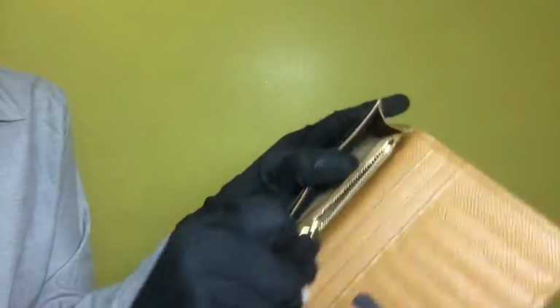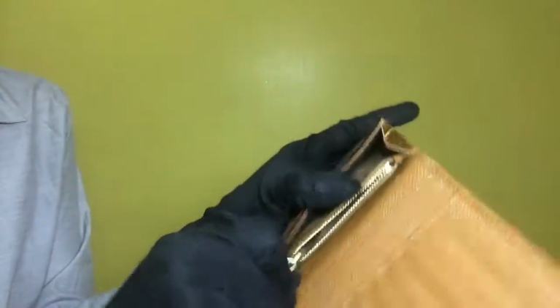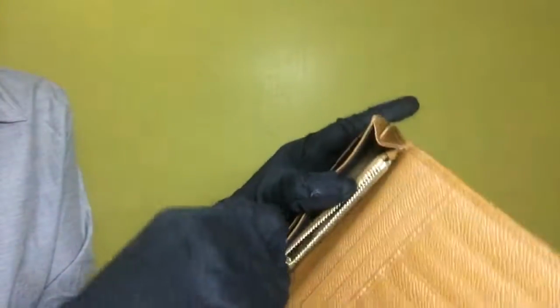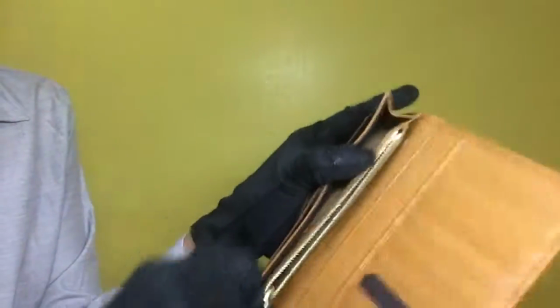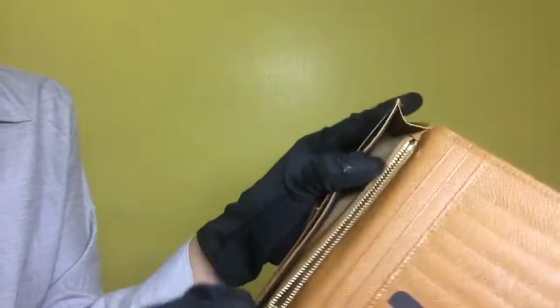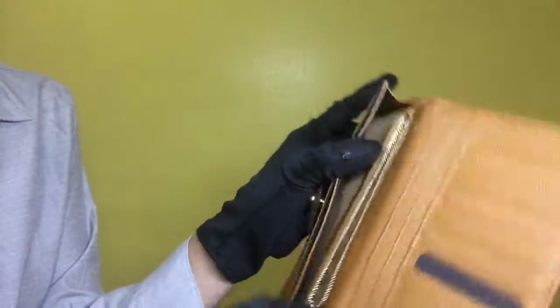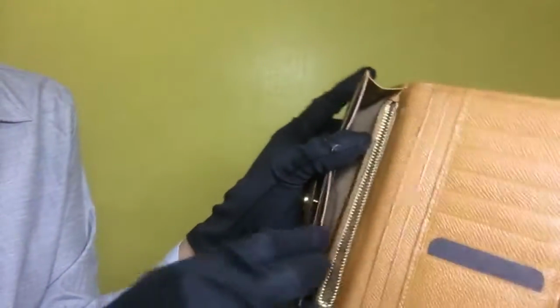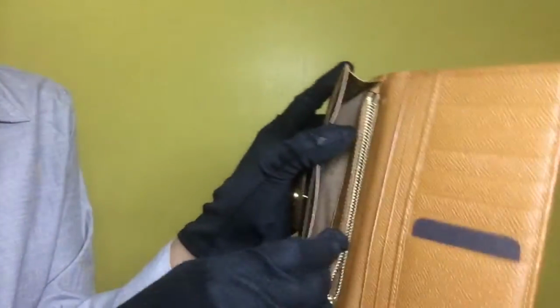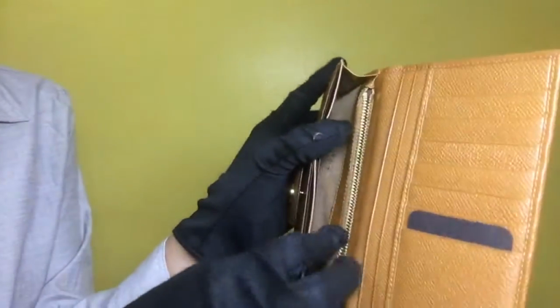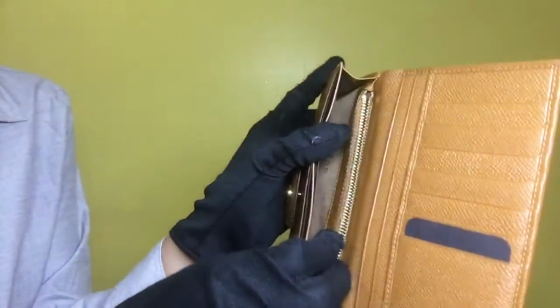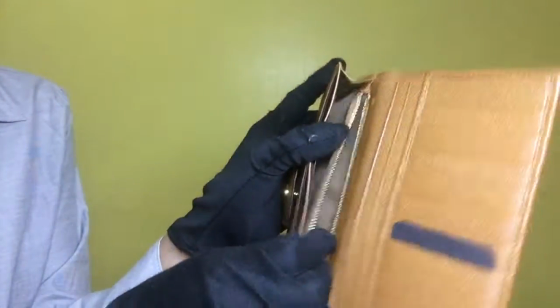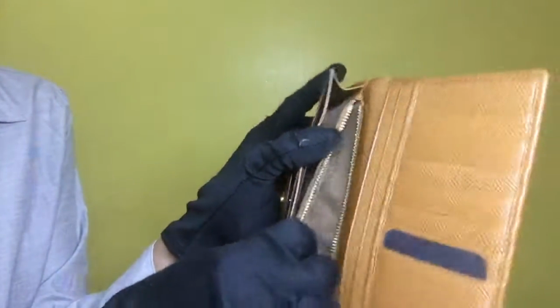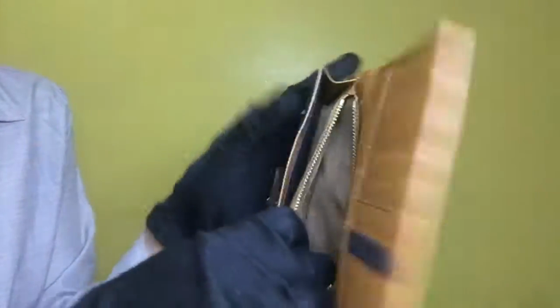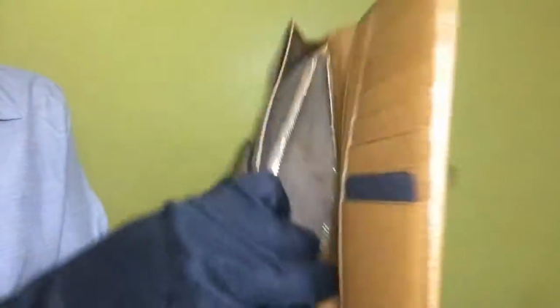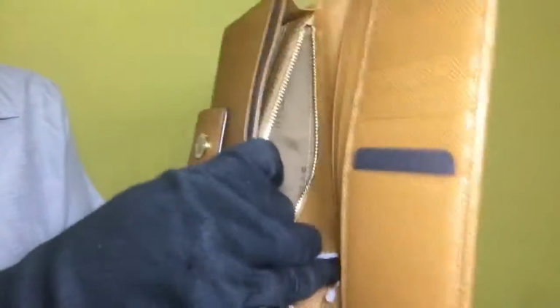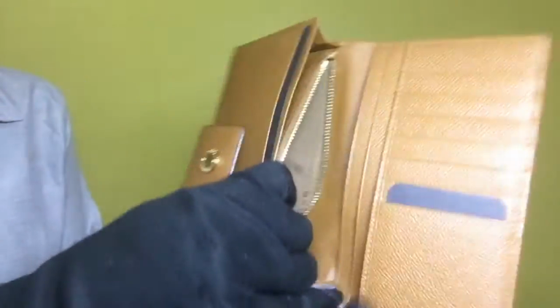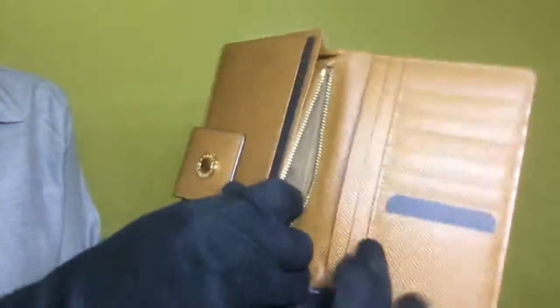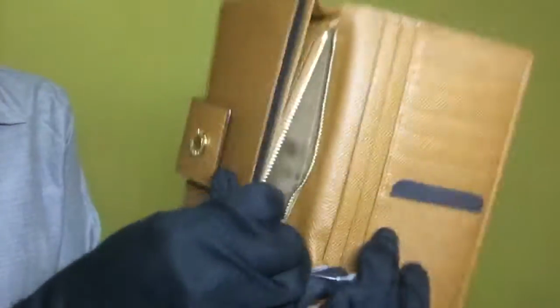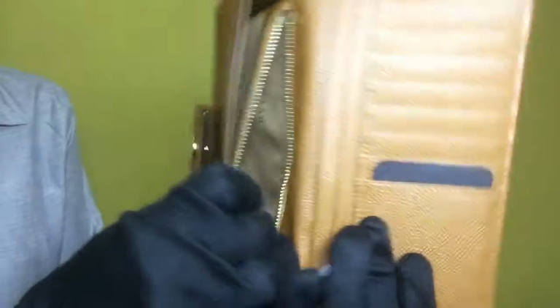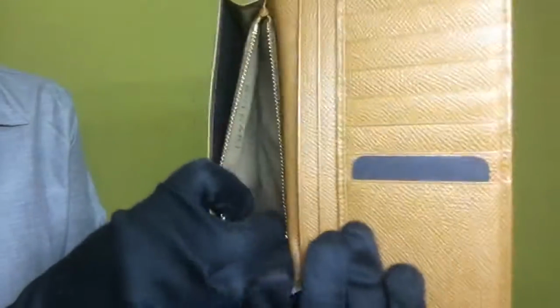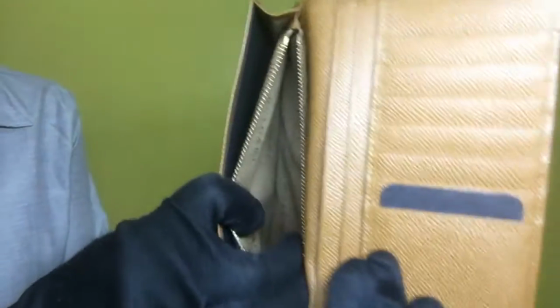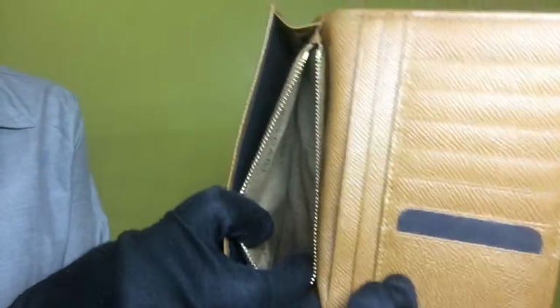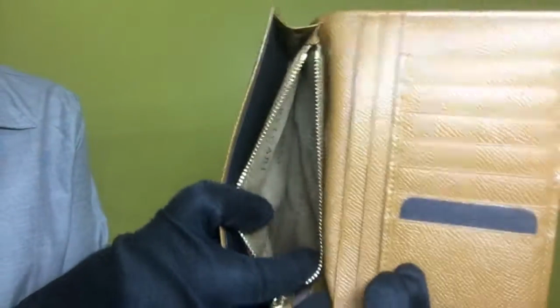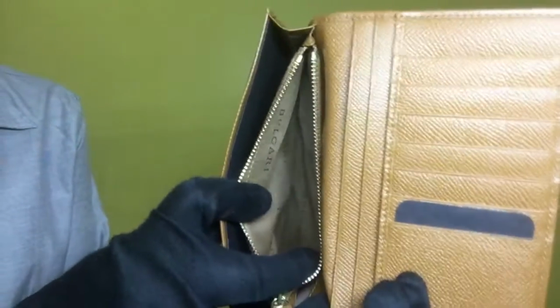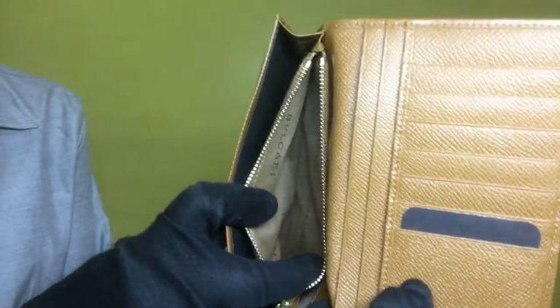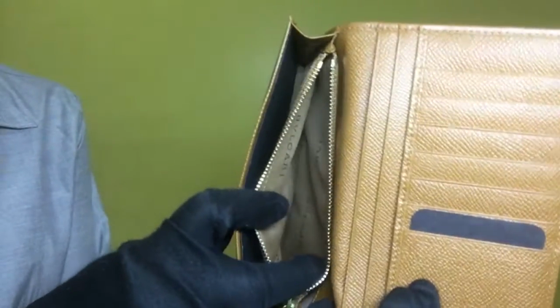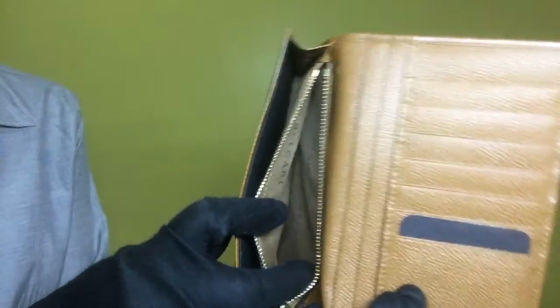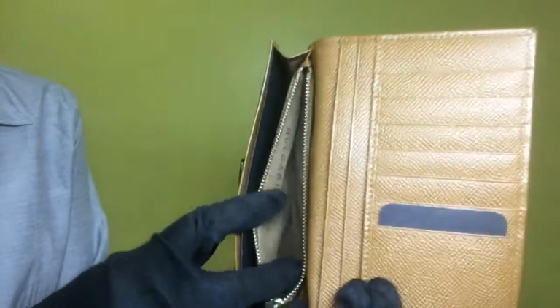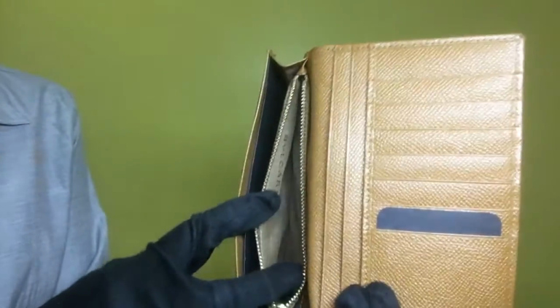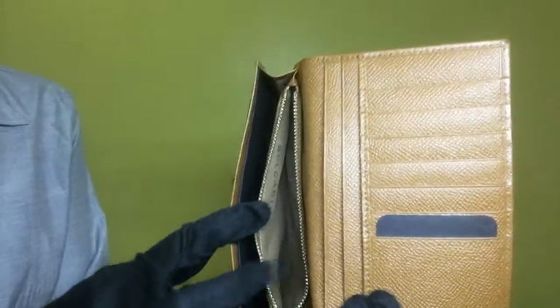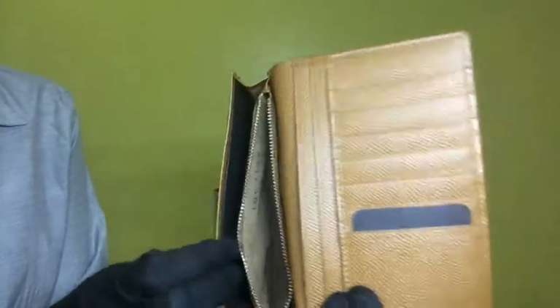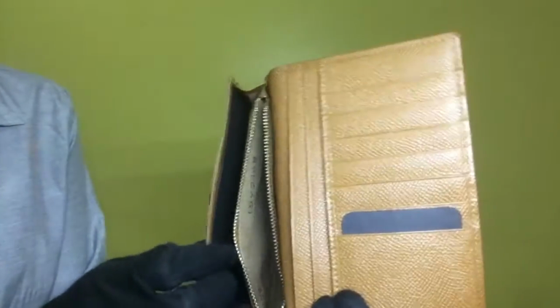The zipper movement of the coin case is very smooth, and there are no dirt or stains inside.